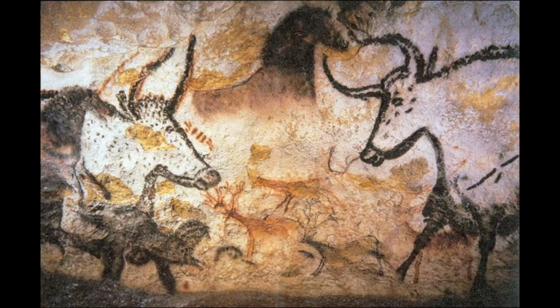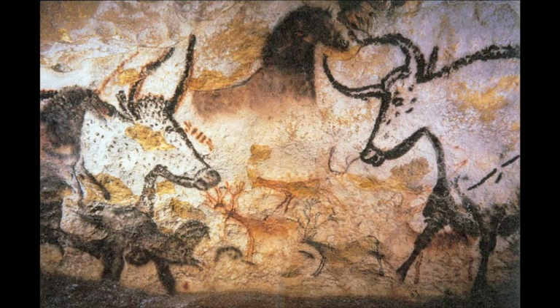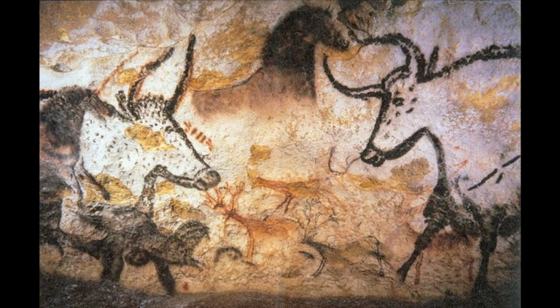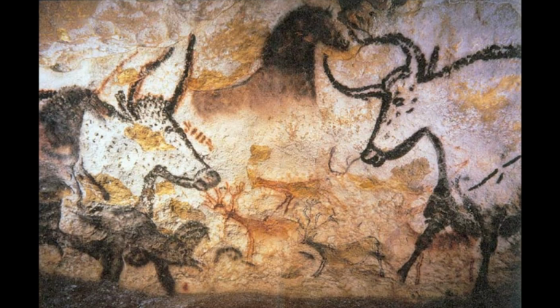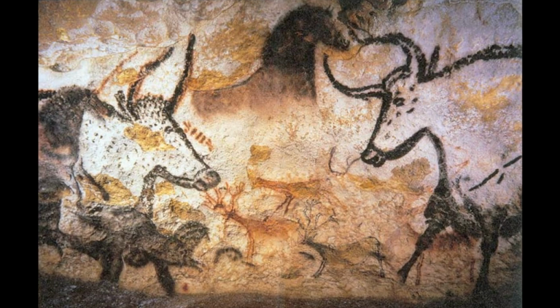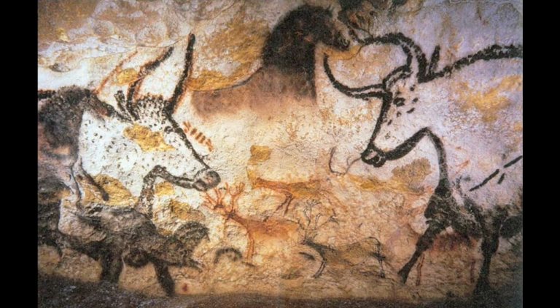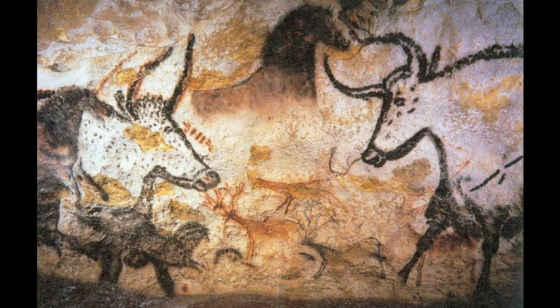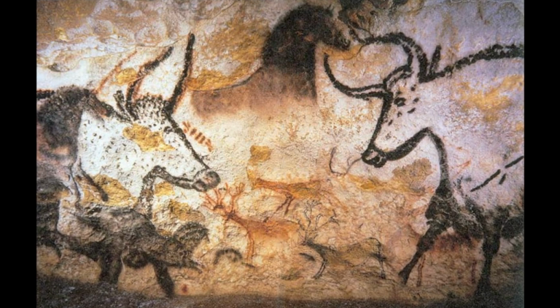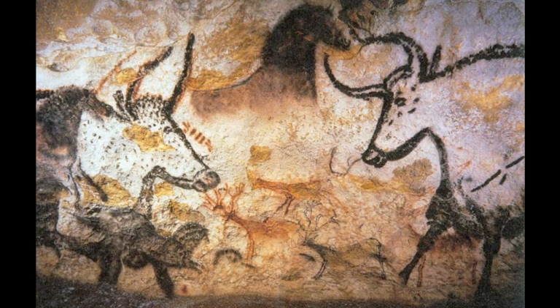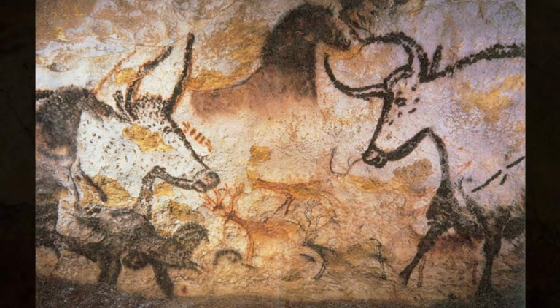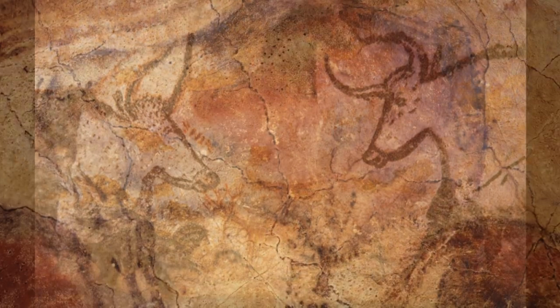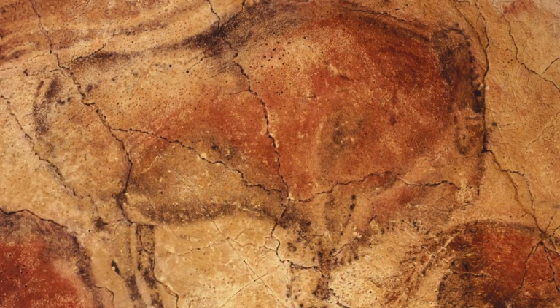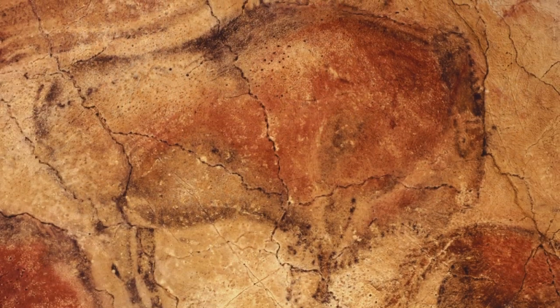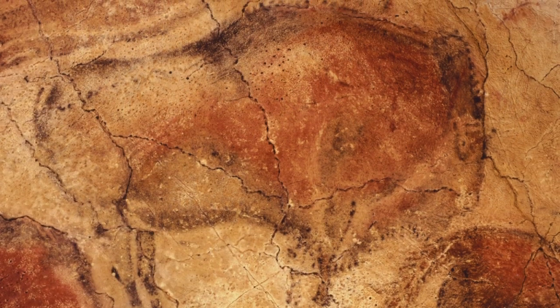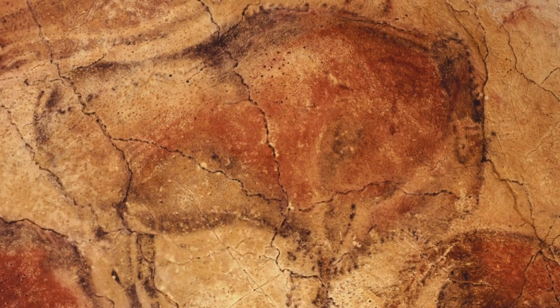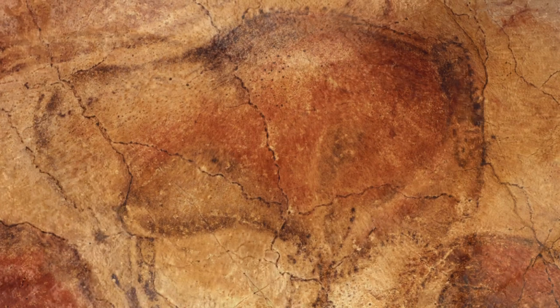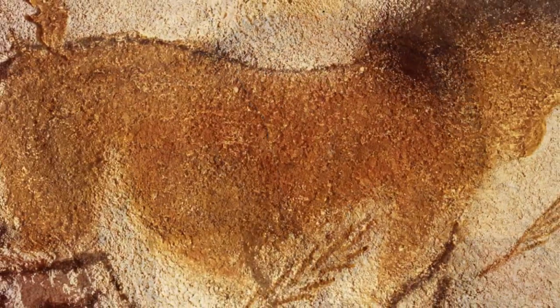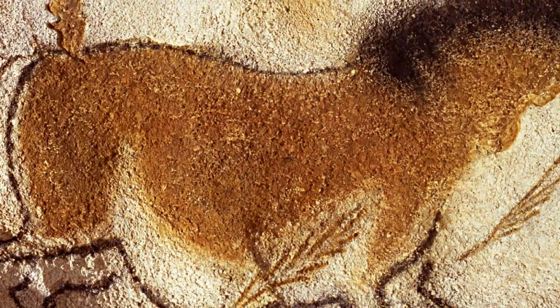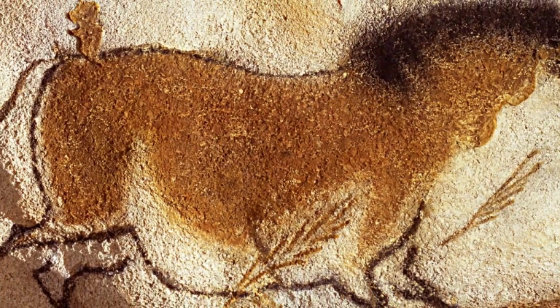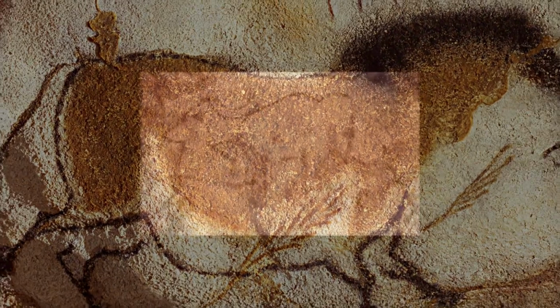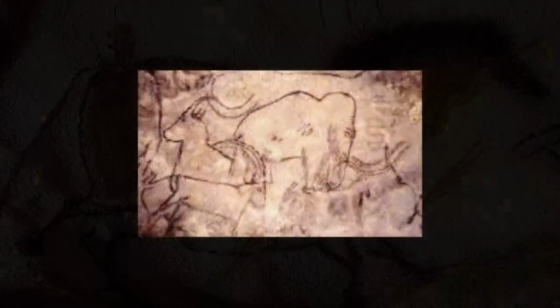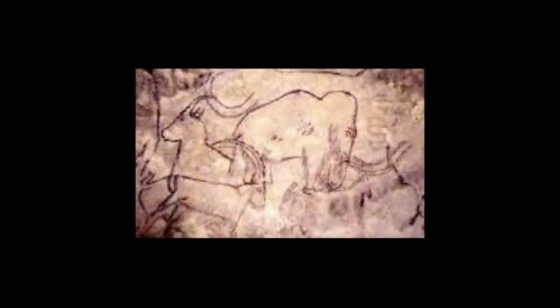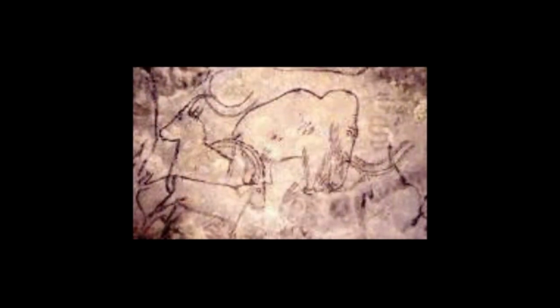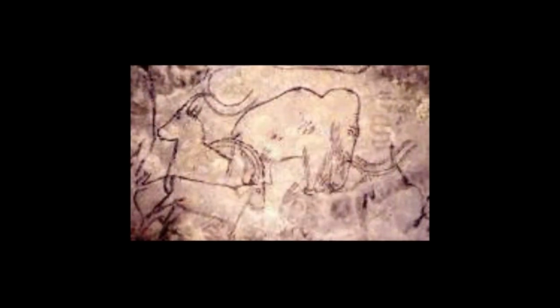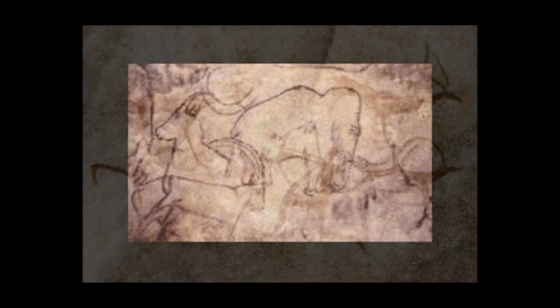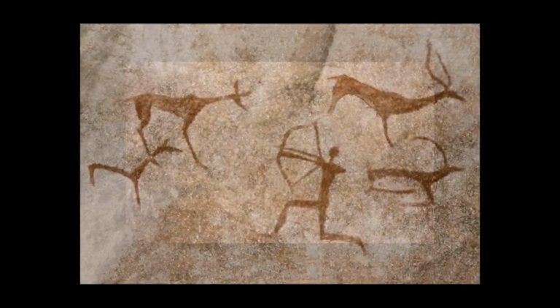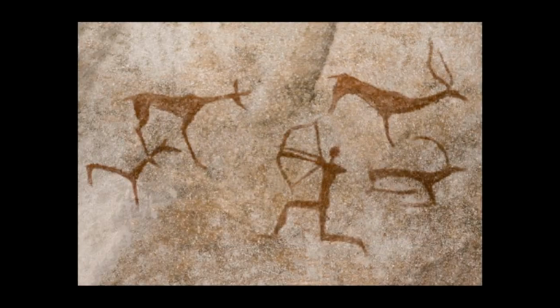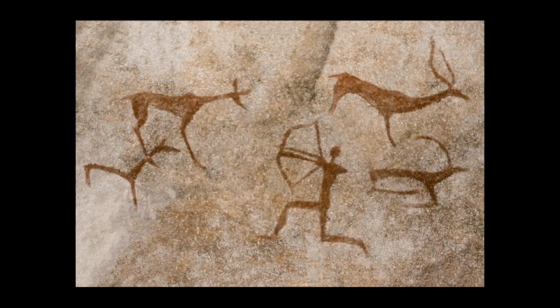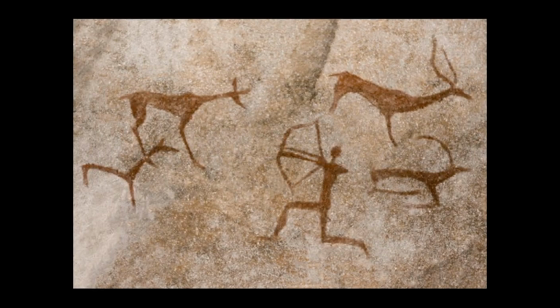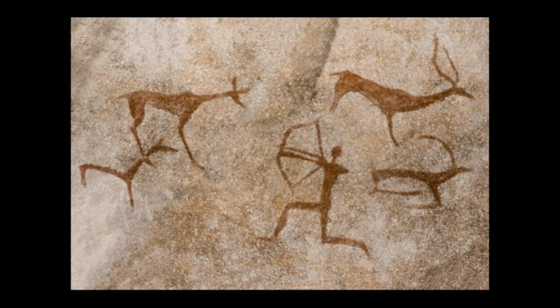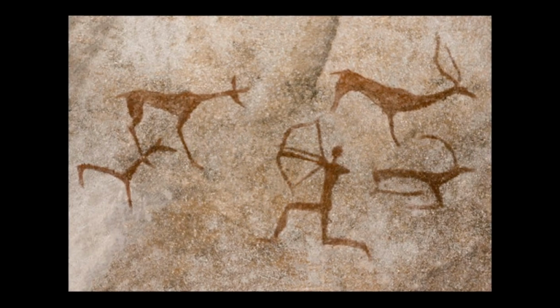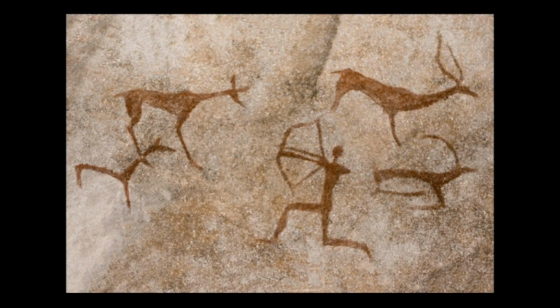A lot of cave art depicts animals such as bison and horses, mammoths, deer, and other wildlife.